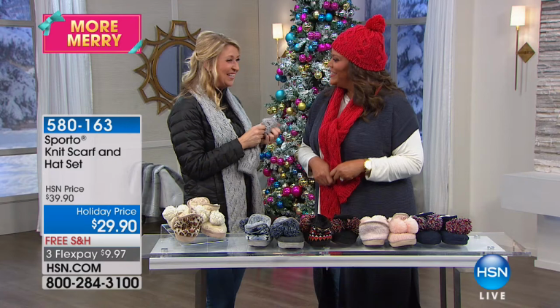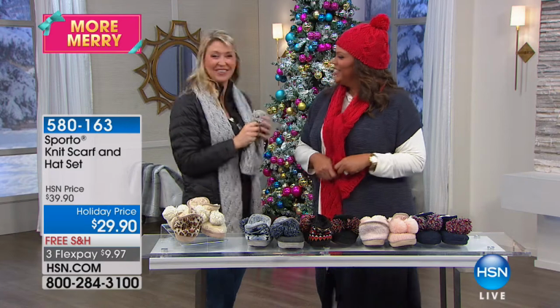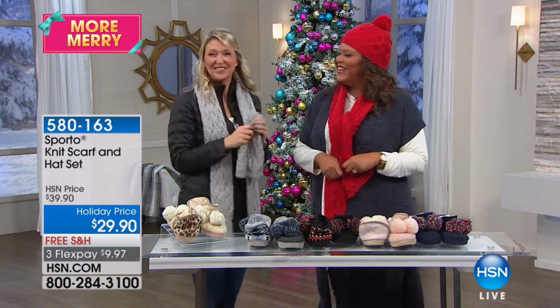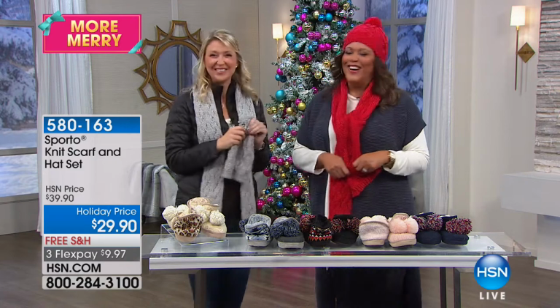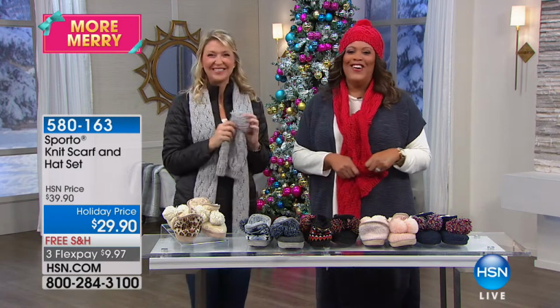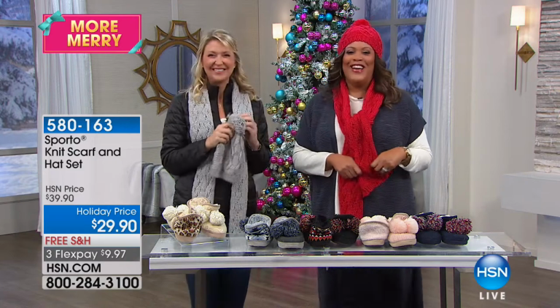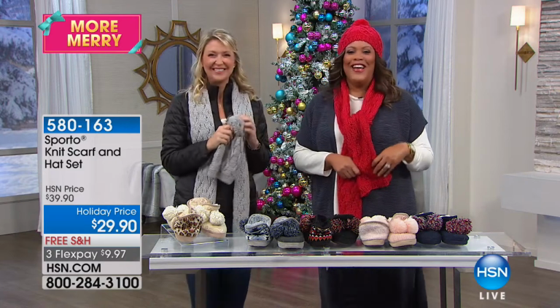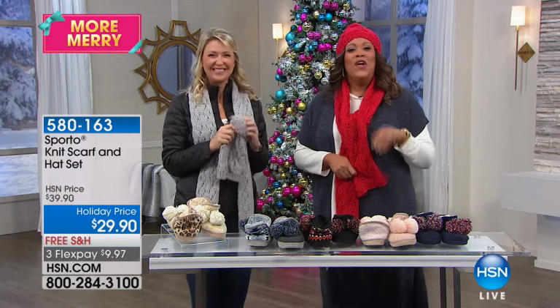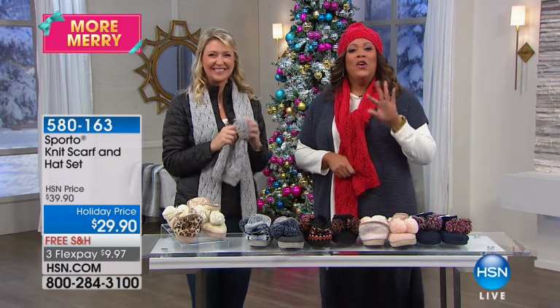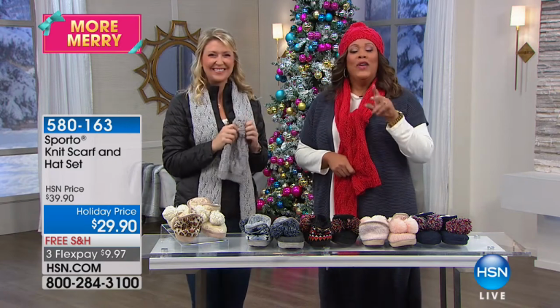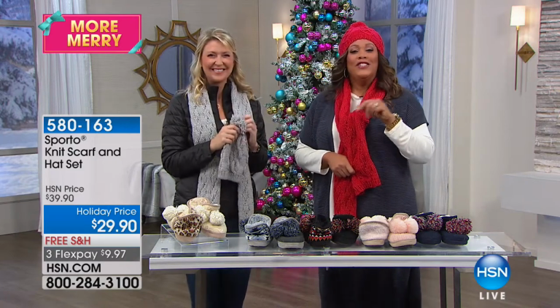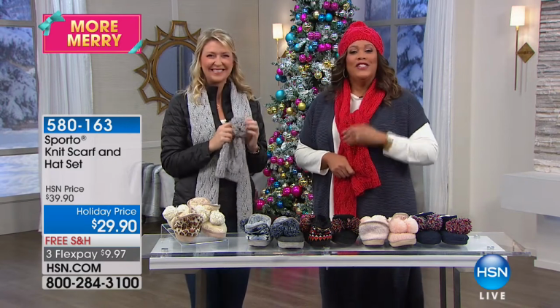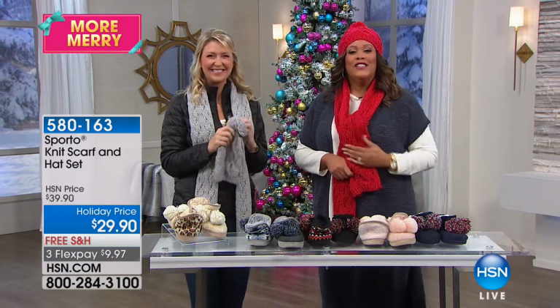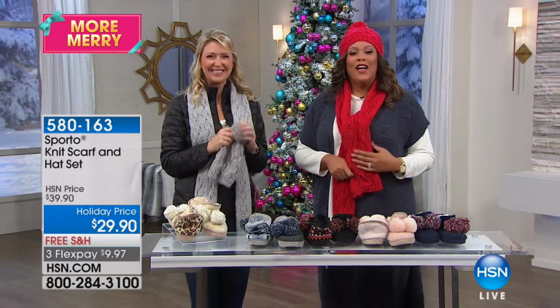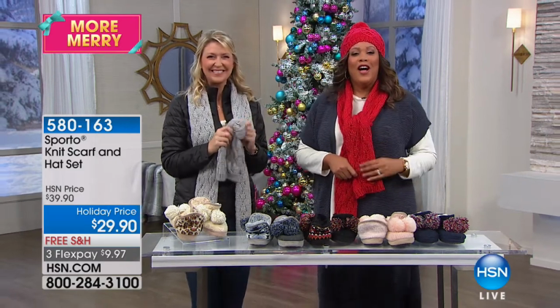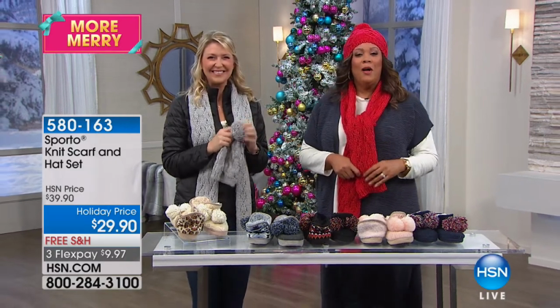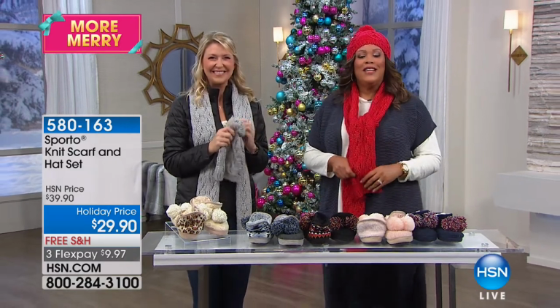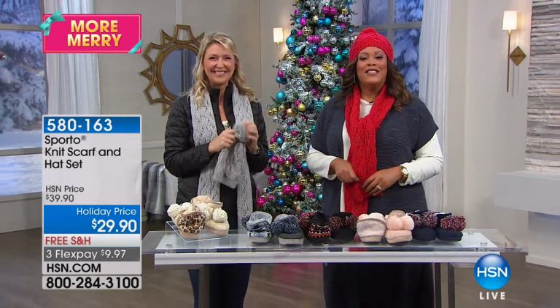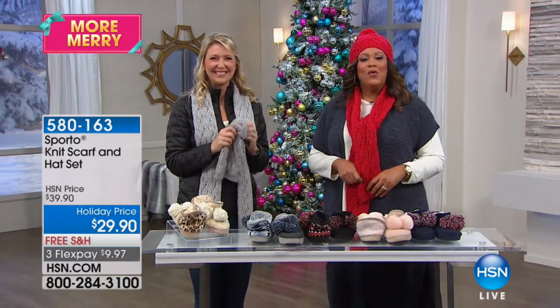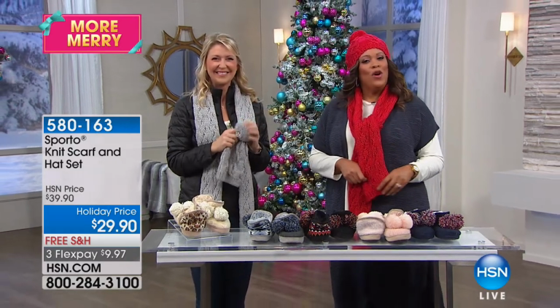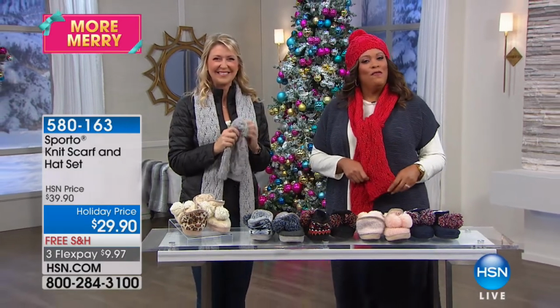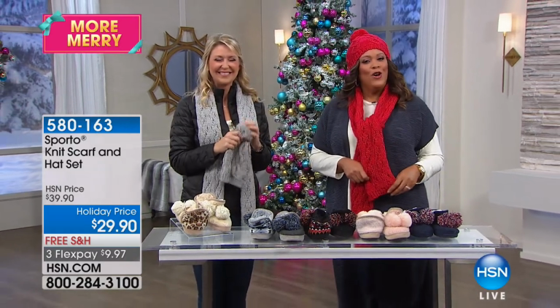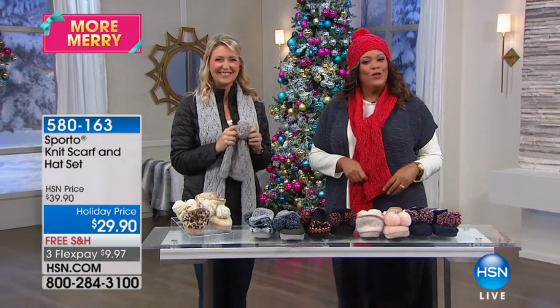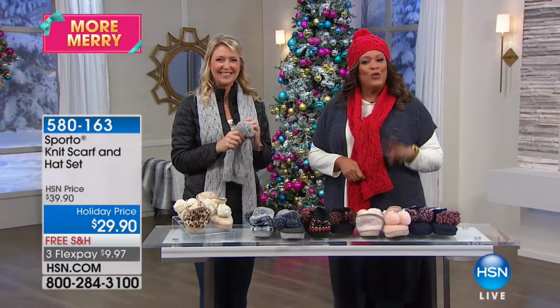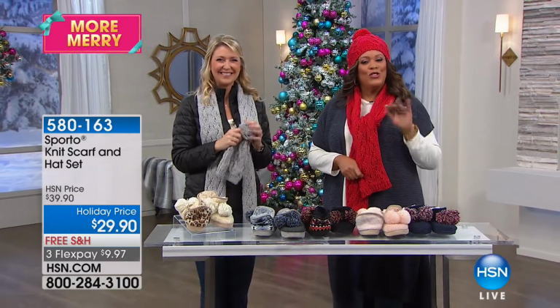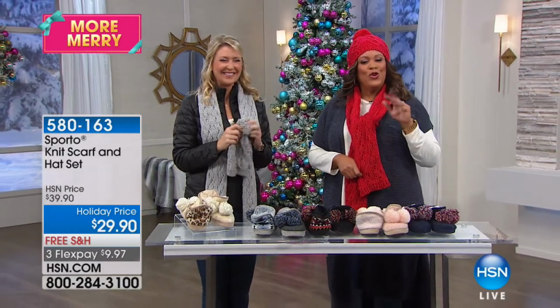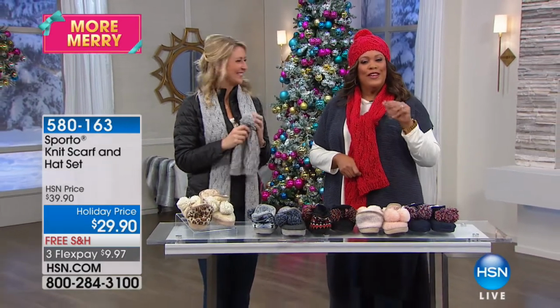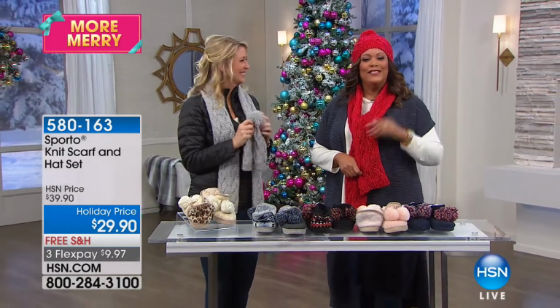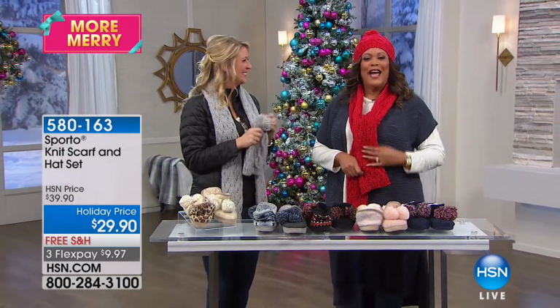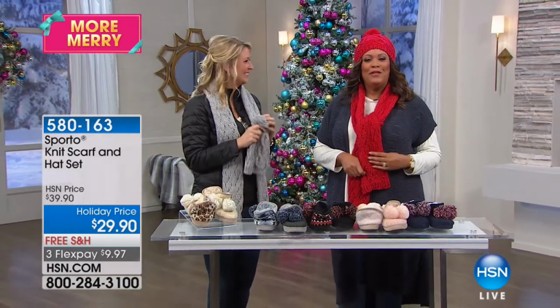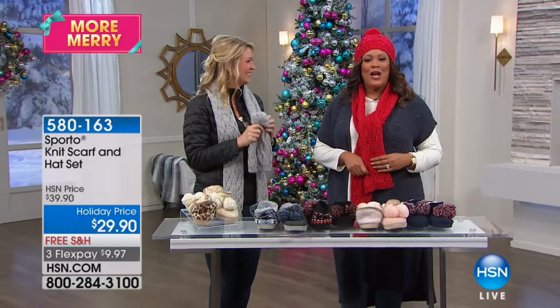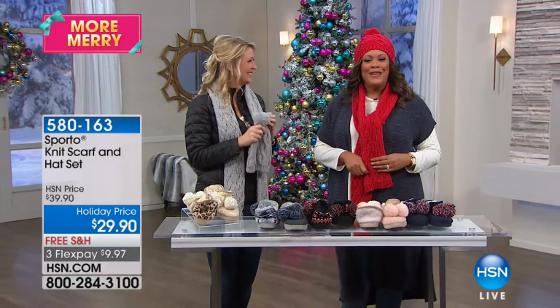Thank you. Go to hsn.com and stay warm, folks. We enjoyed it. Happy shopping.